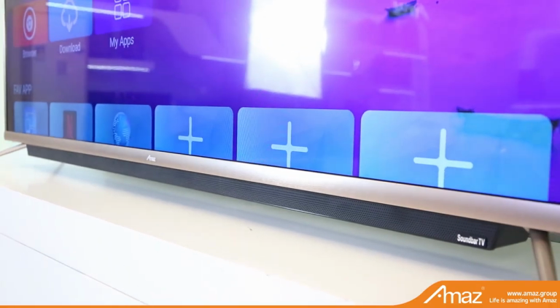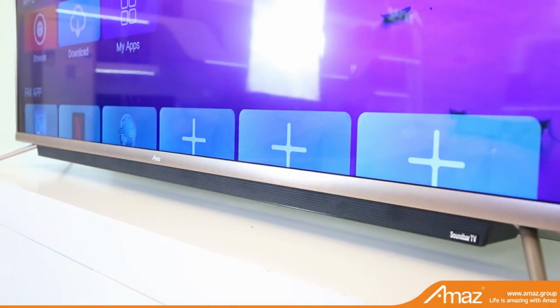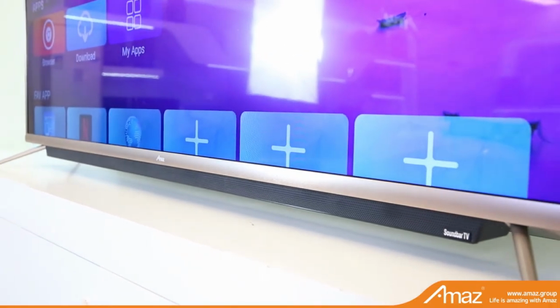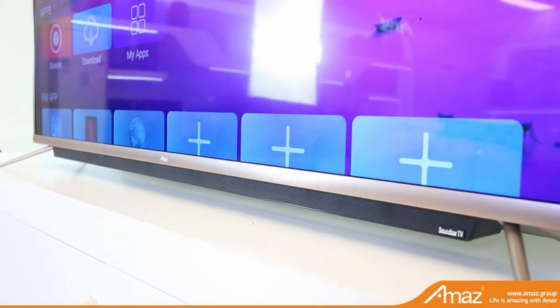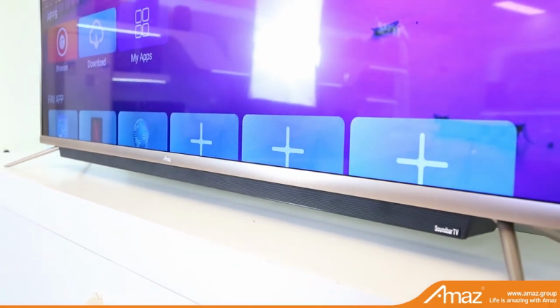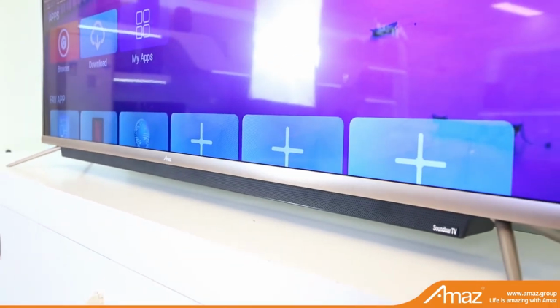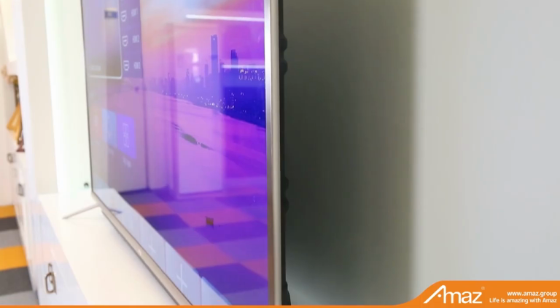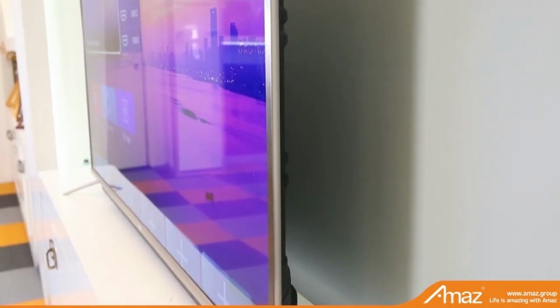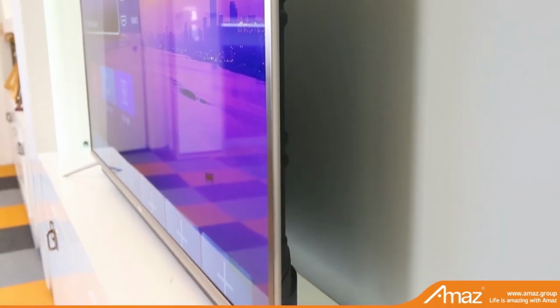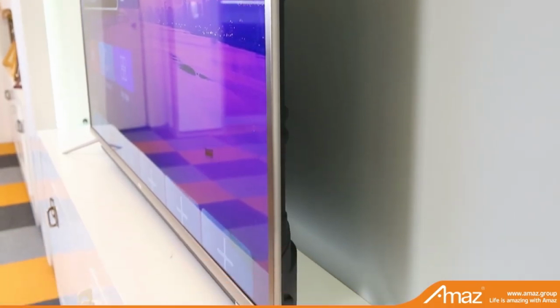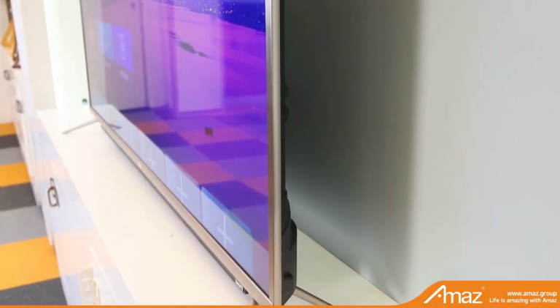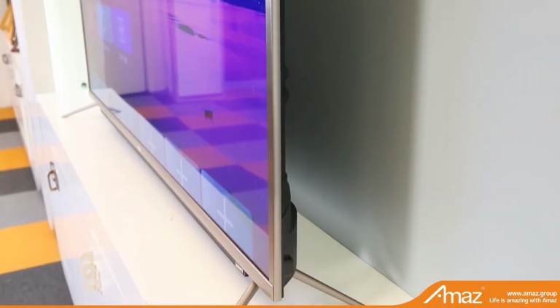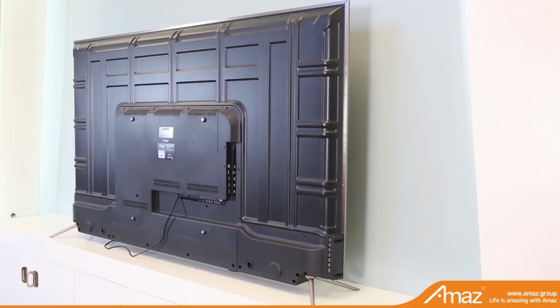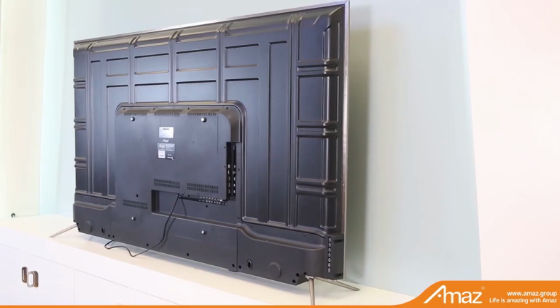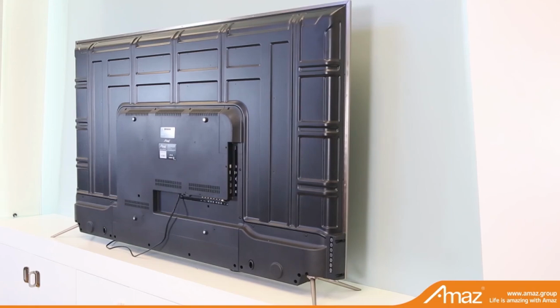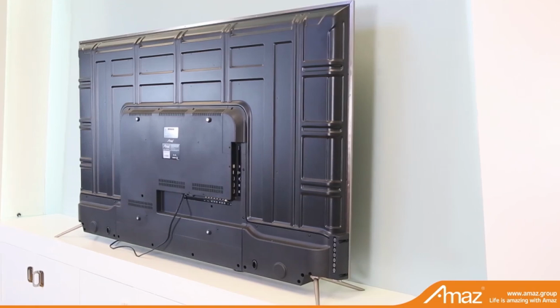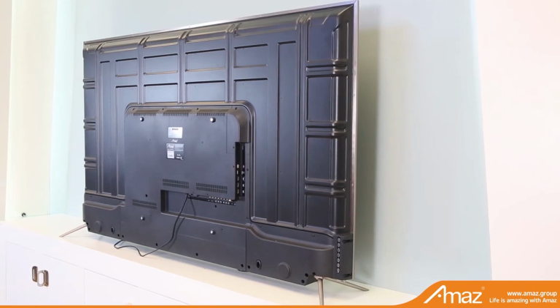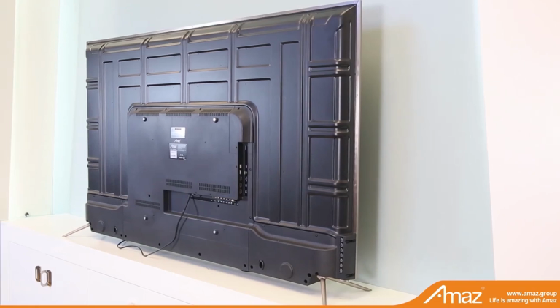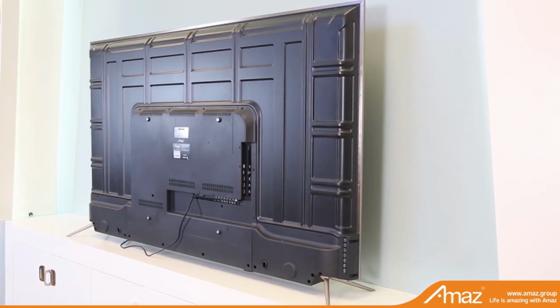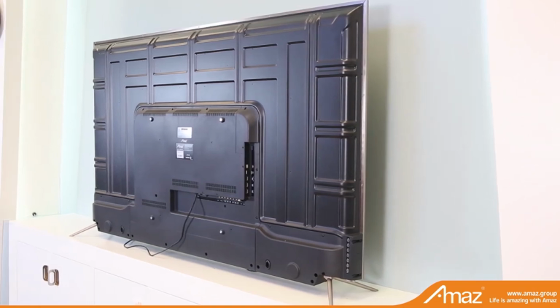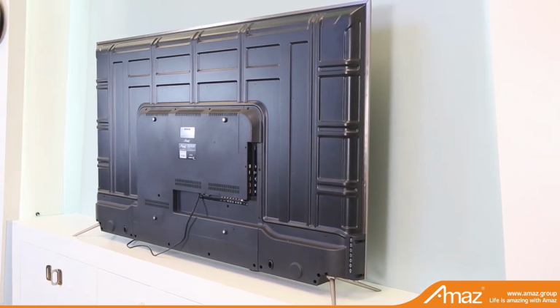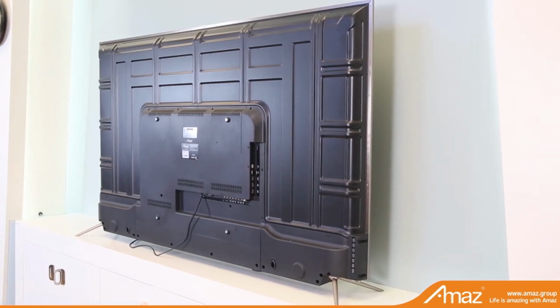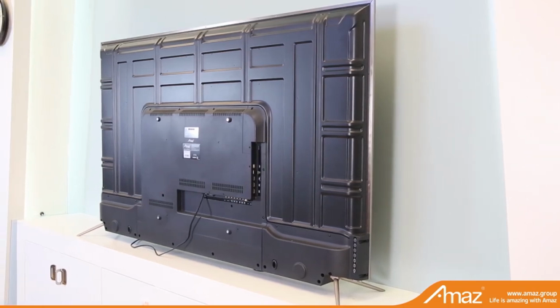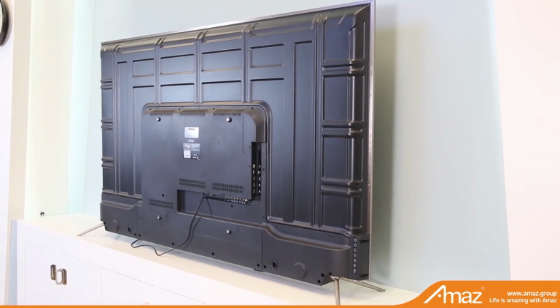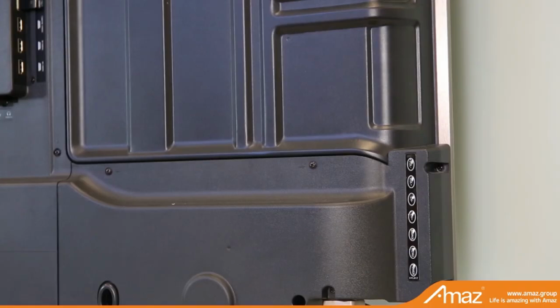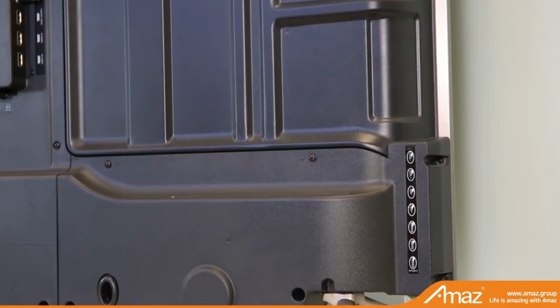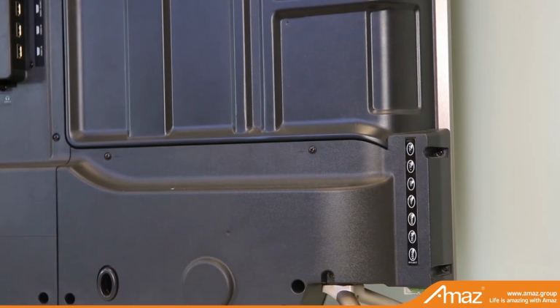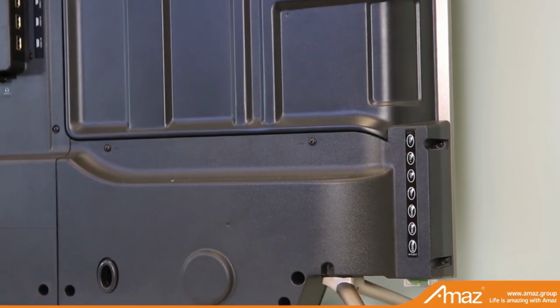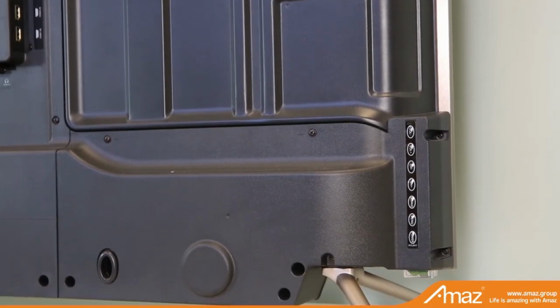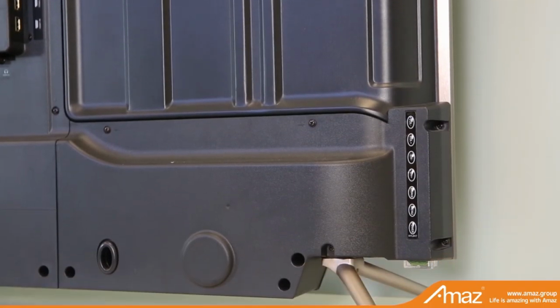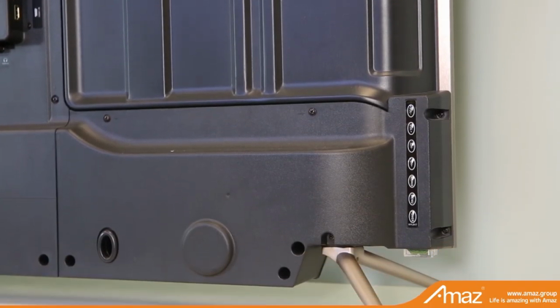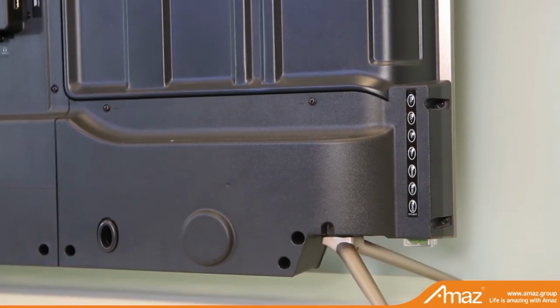Golden metal frame — even the back and base are metal, which are strong enough to hang on the wall or stand on the table.